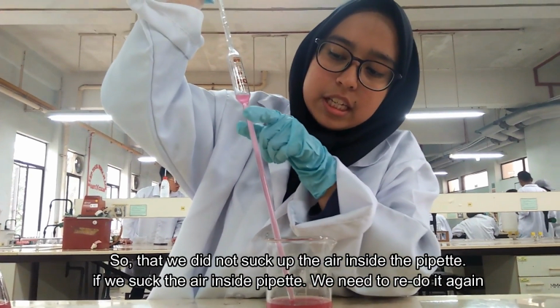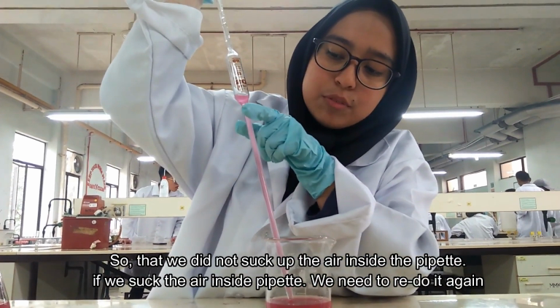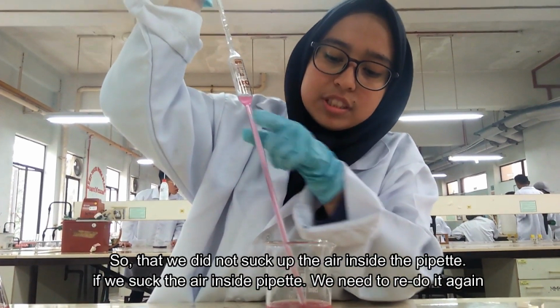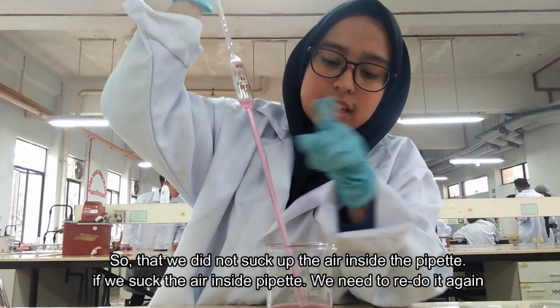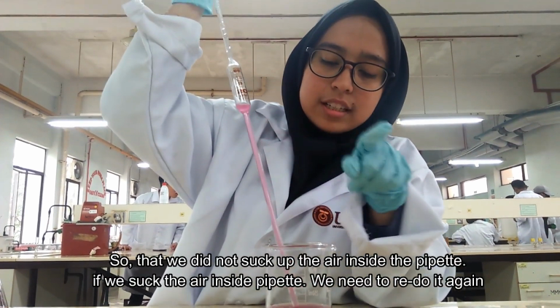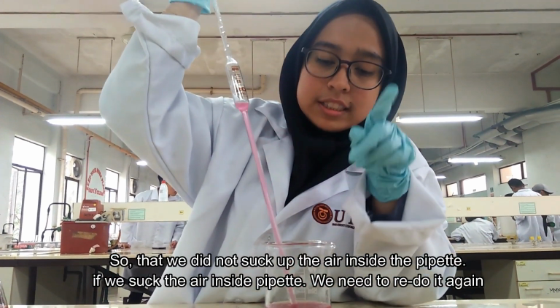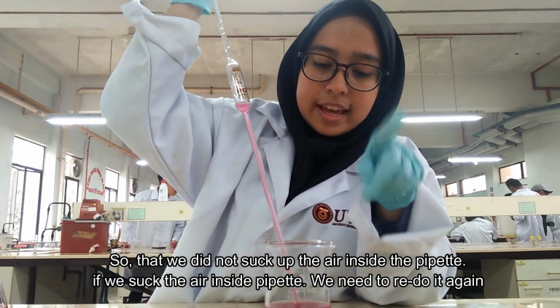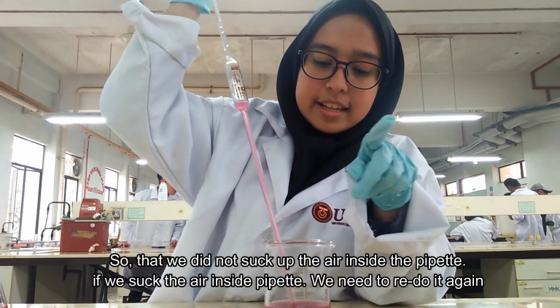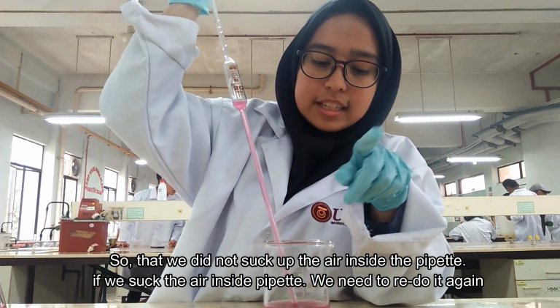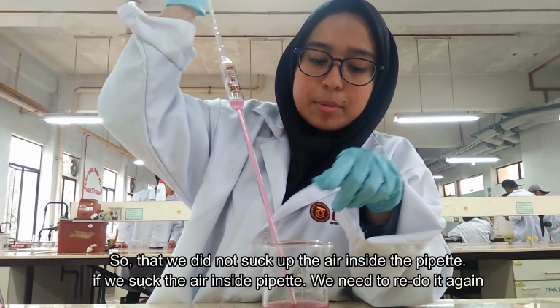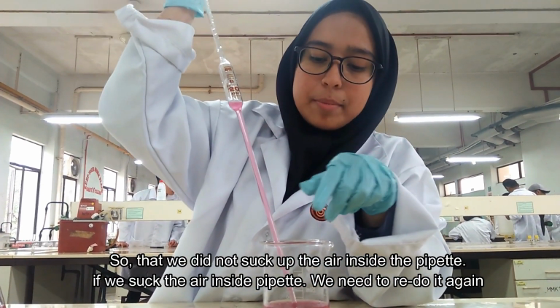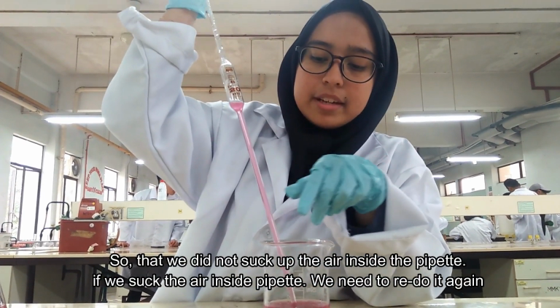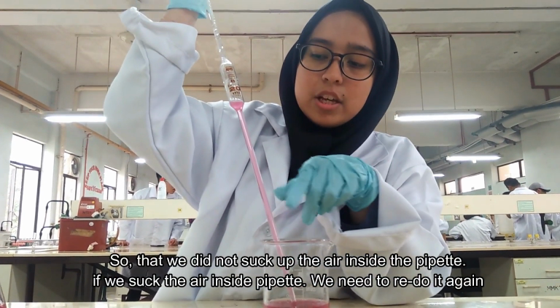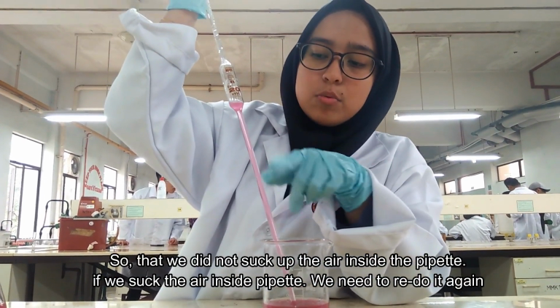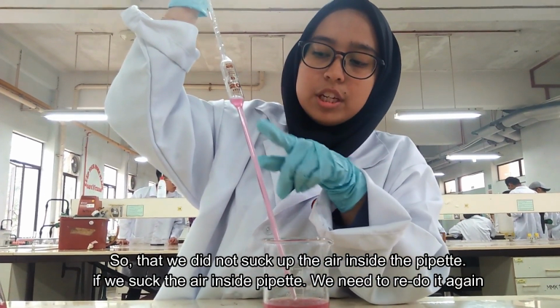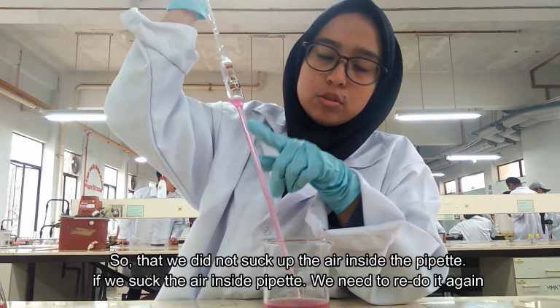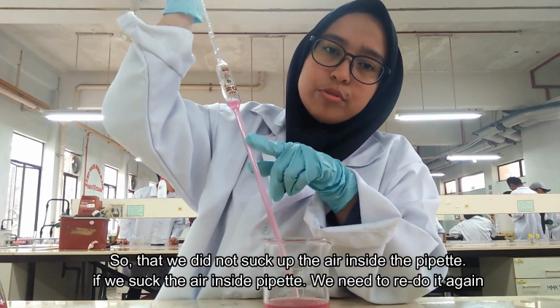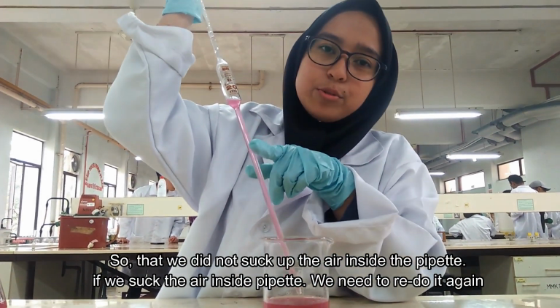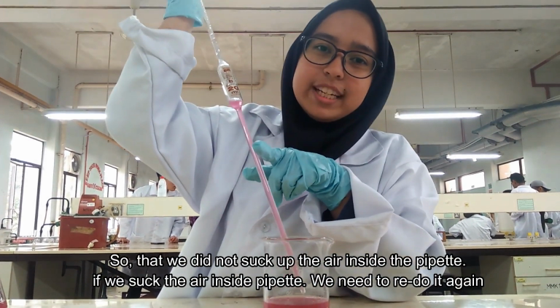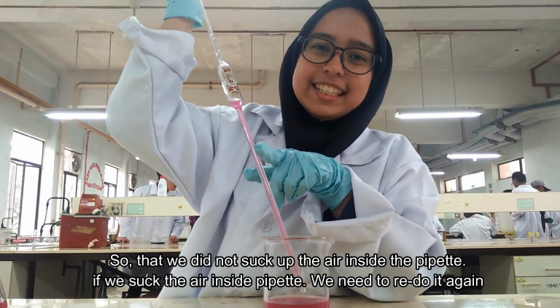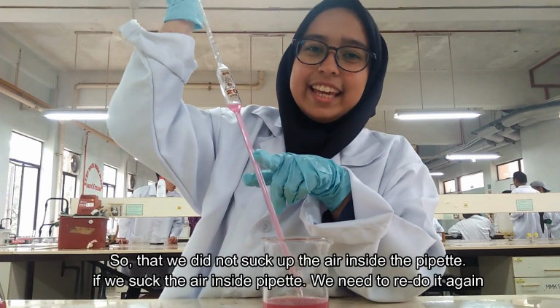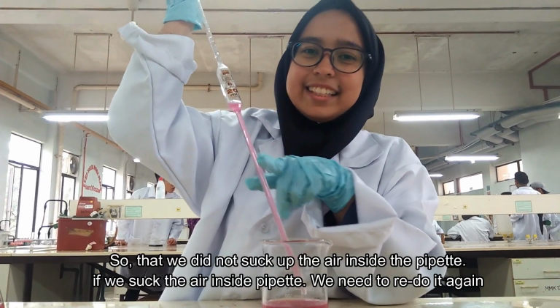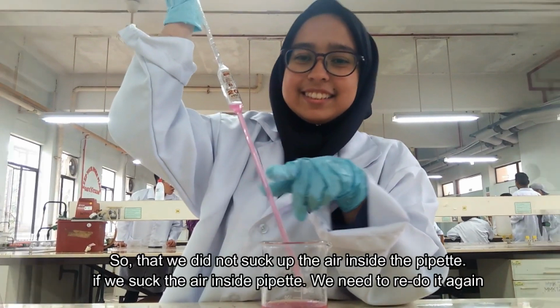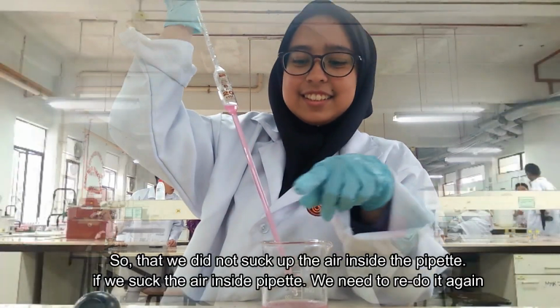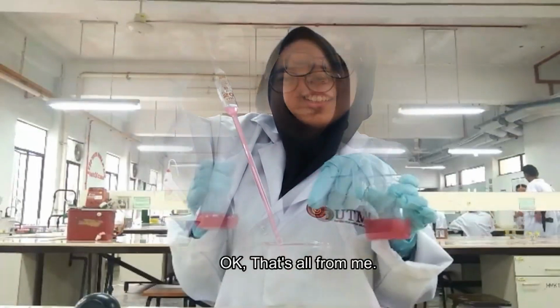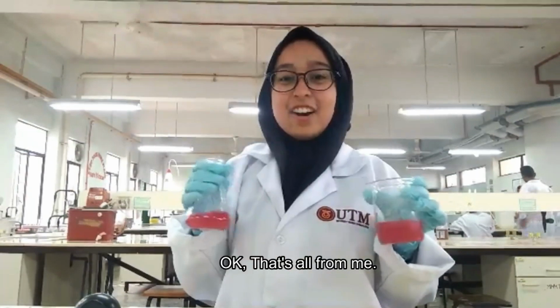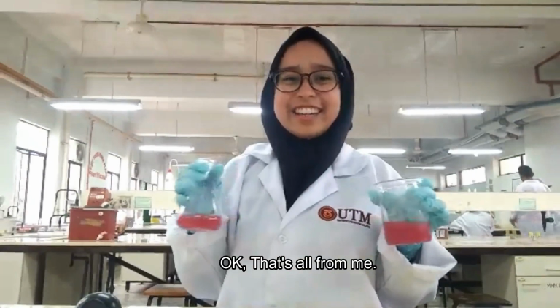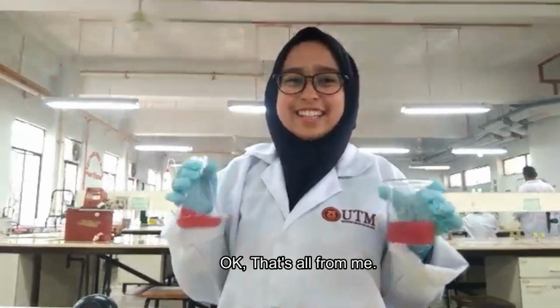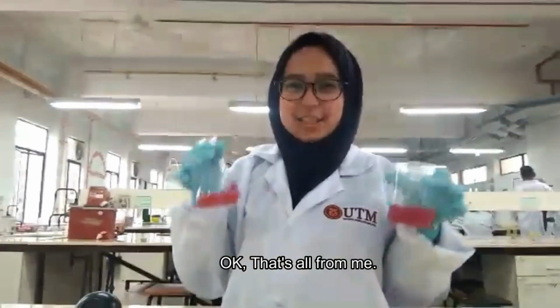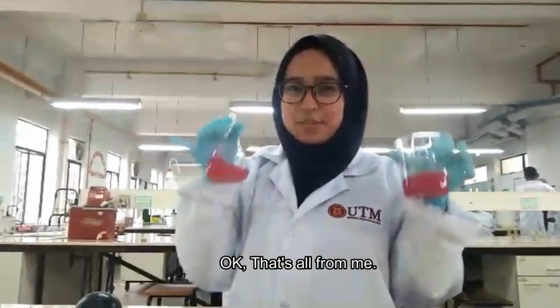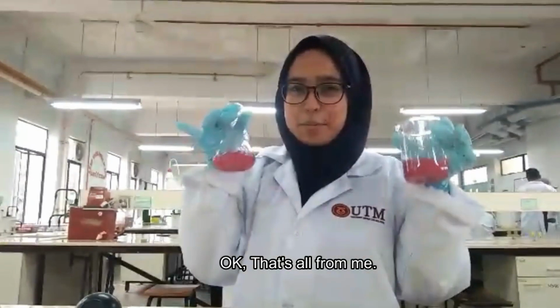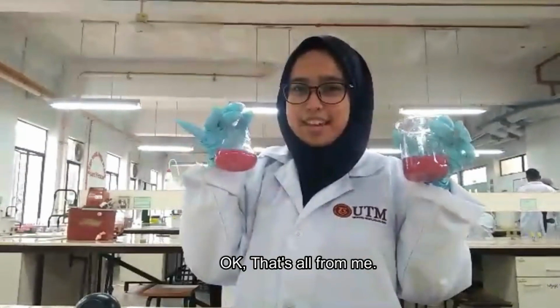If we suck air inside the pipette, we need to redo it again.